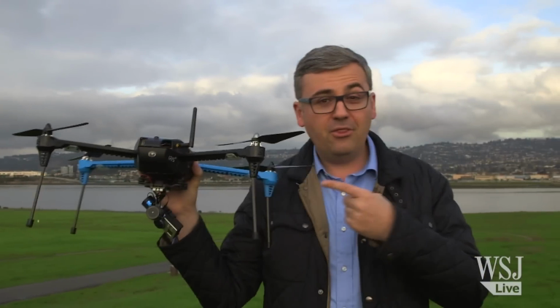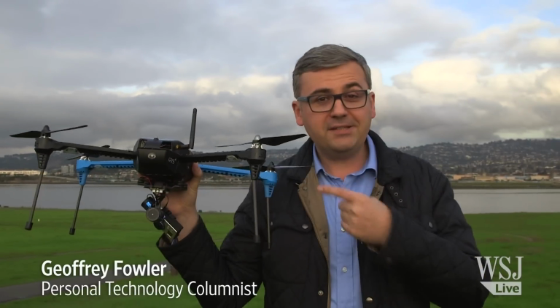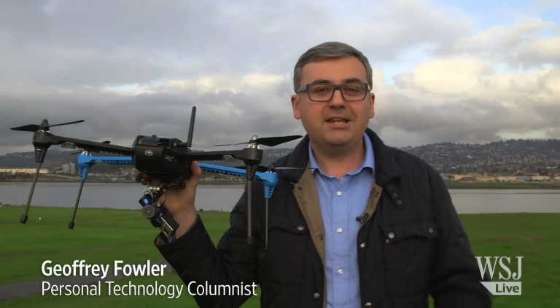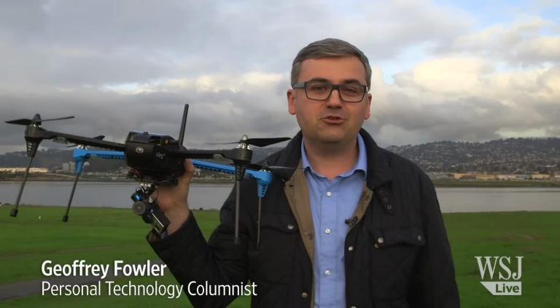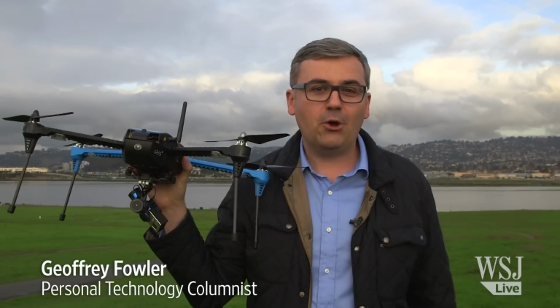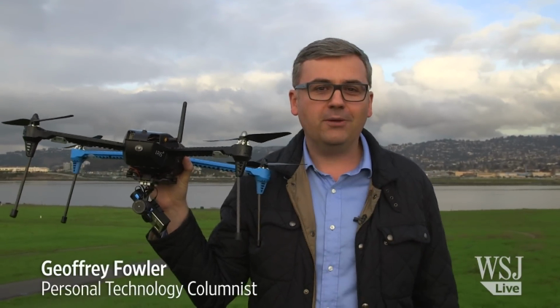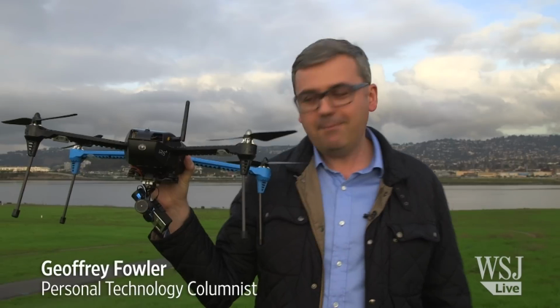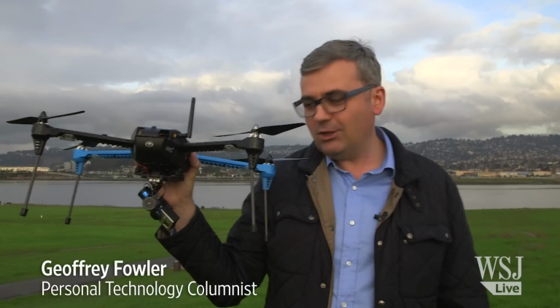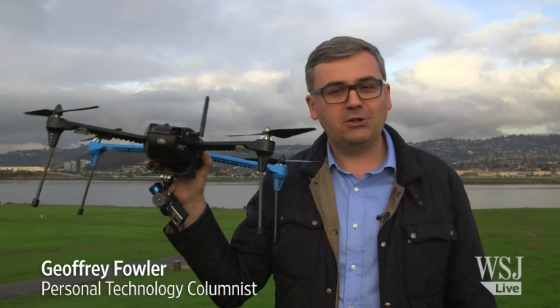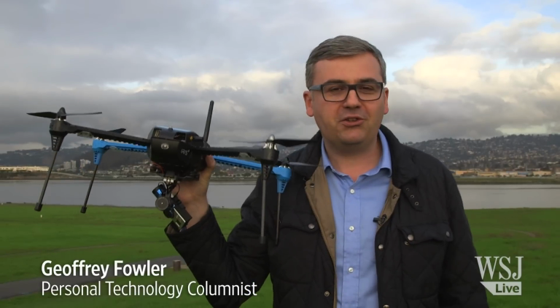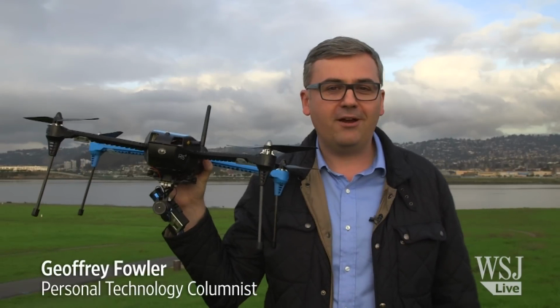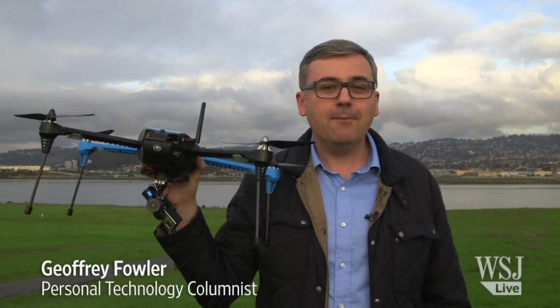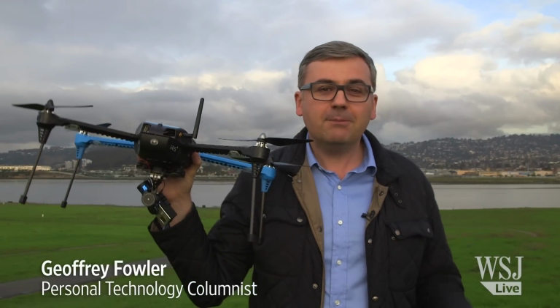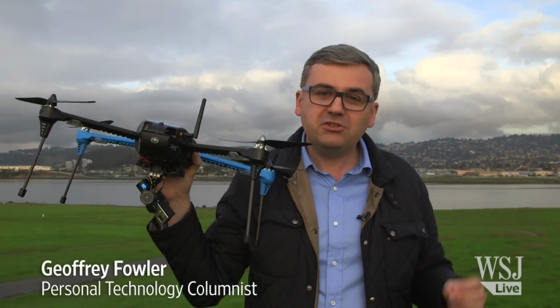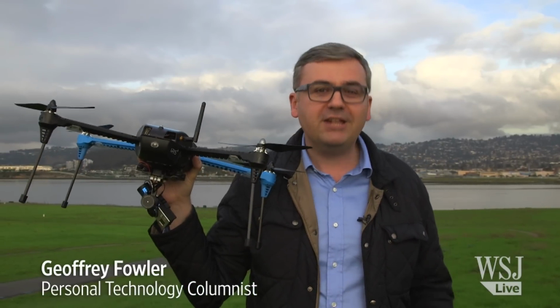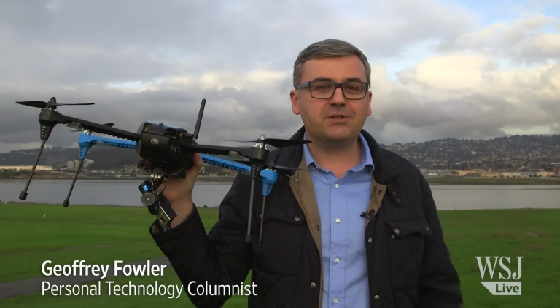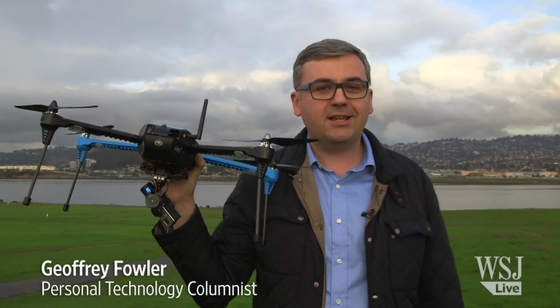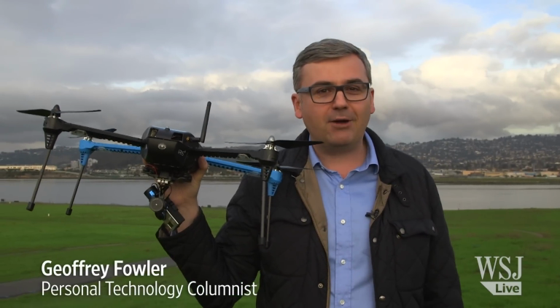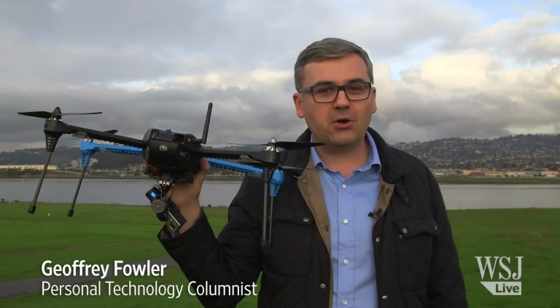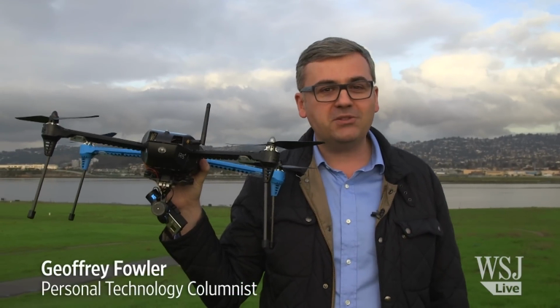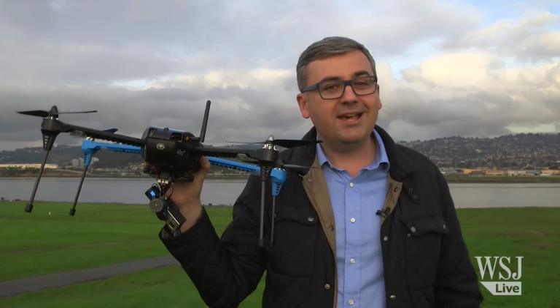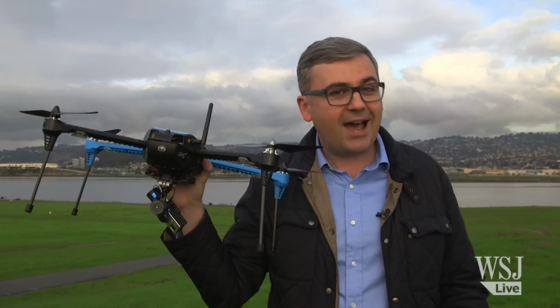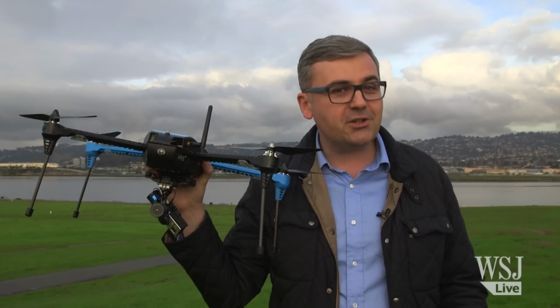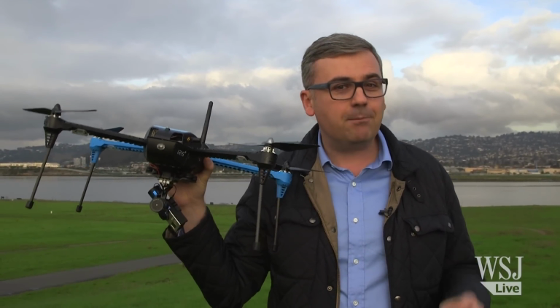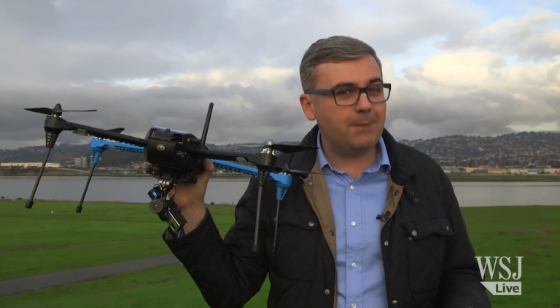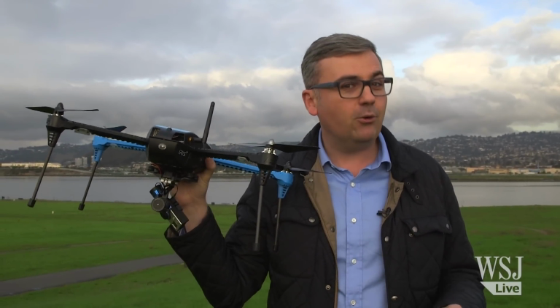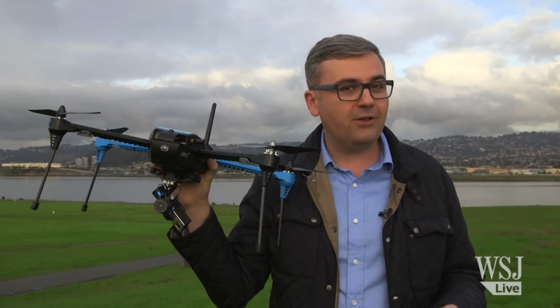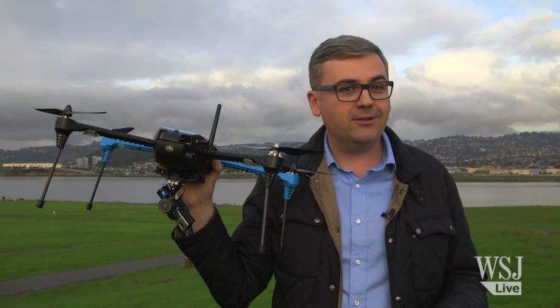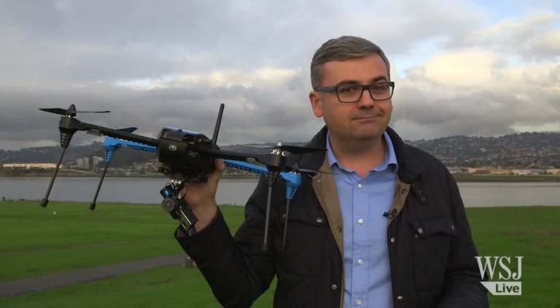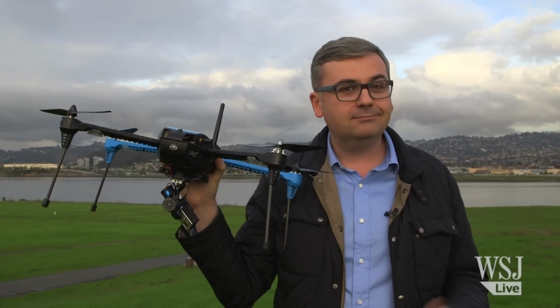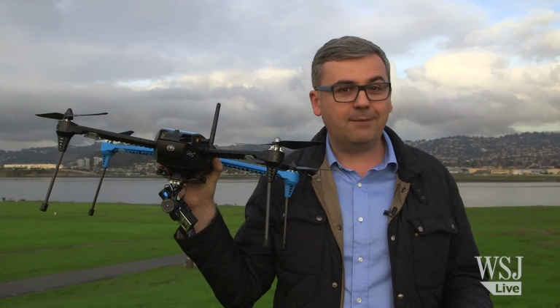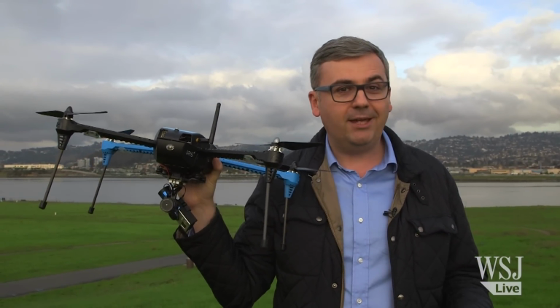This is a drone. It may look a little scary, but the most dangerous thing about drones is actually the people who fly them, like me.